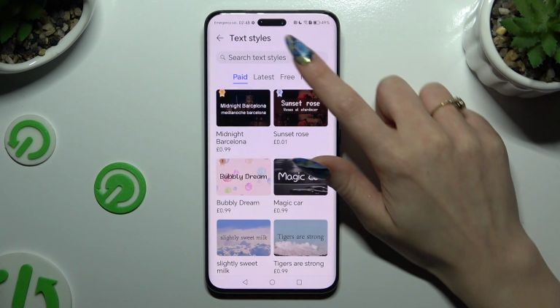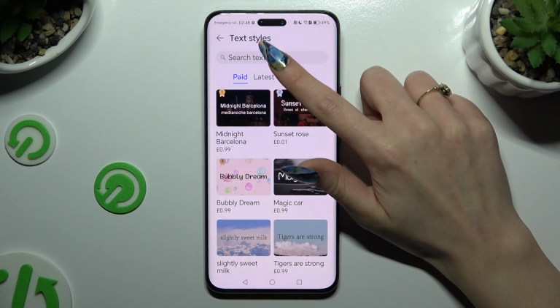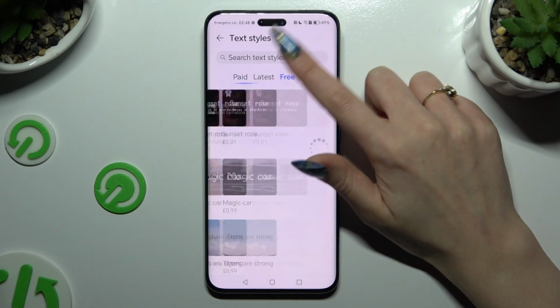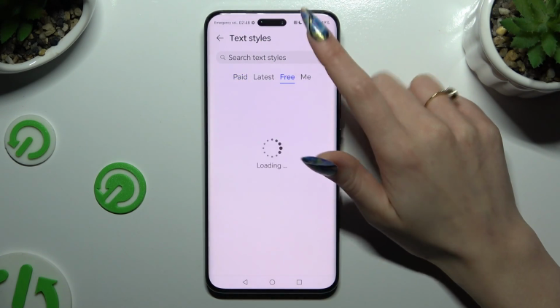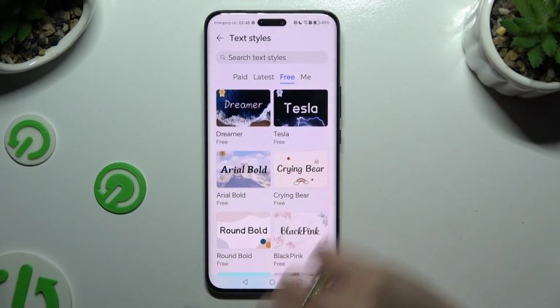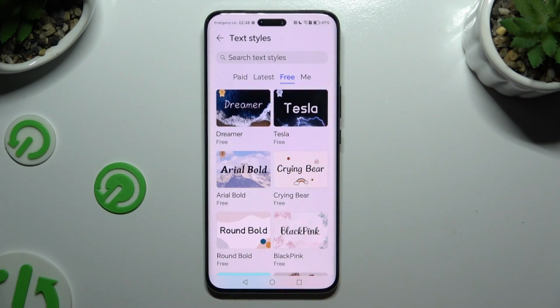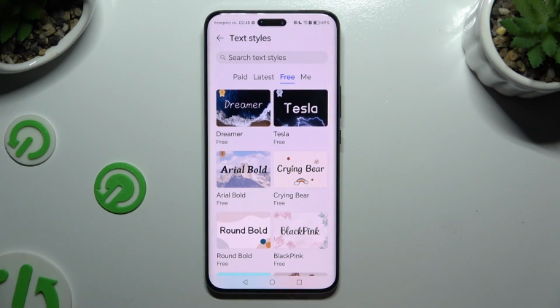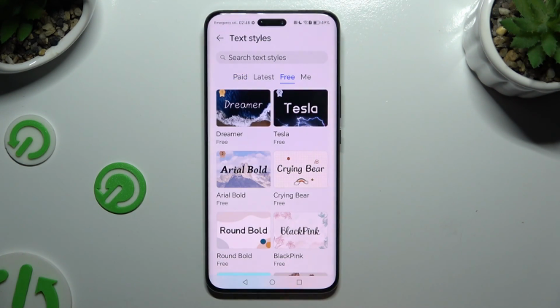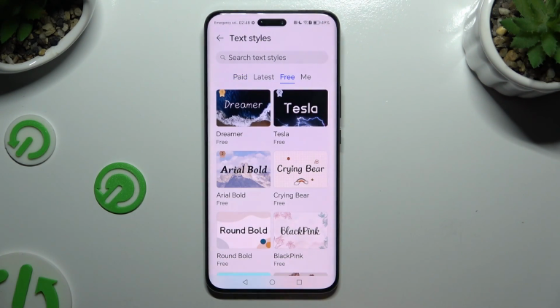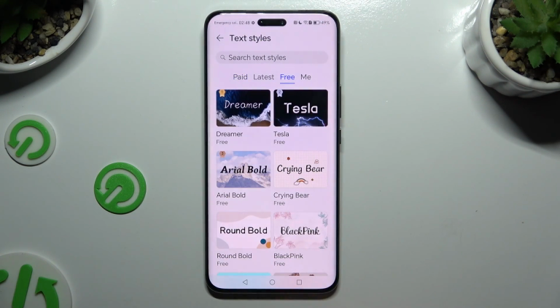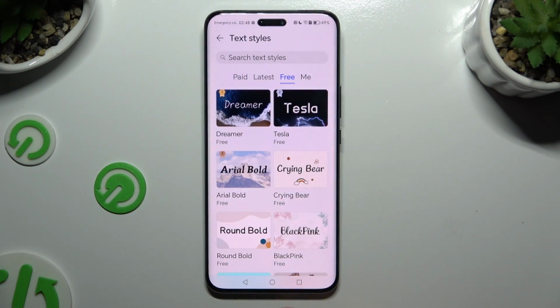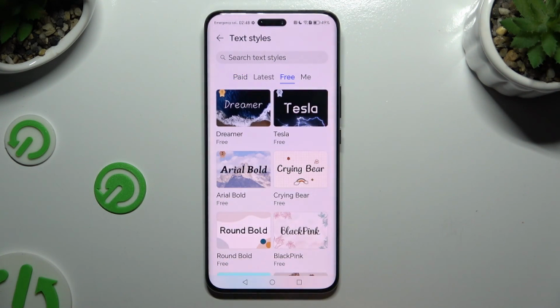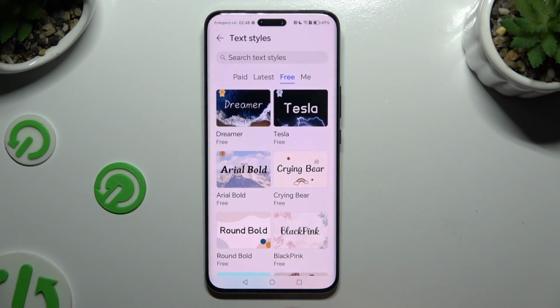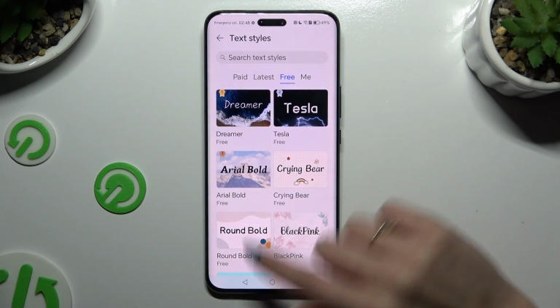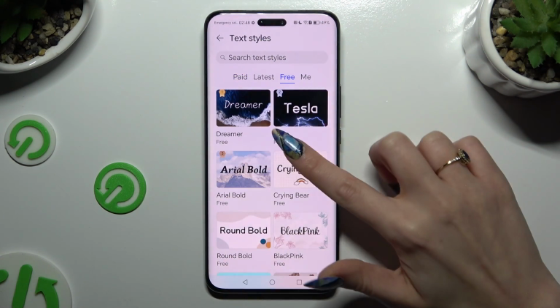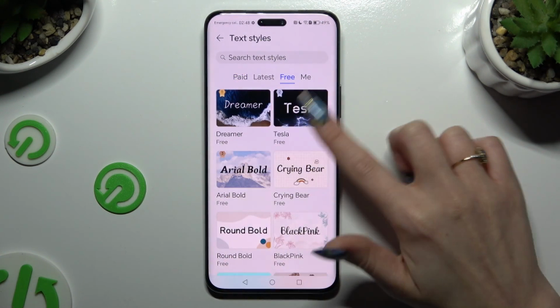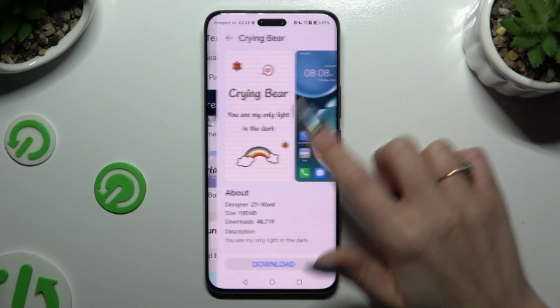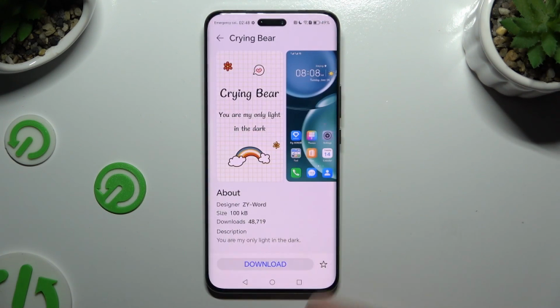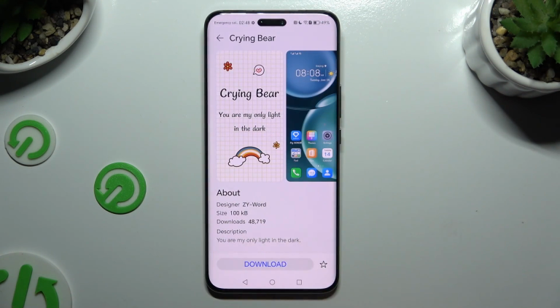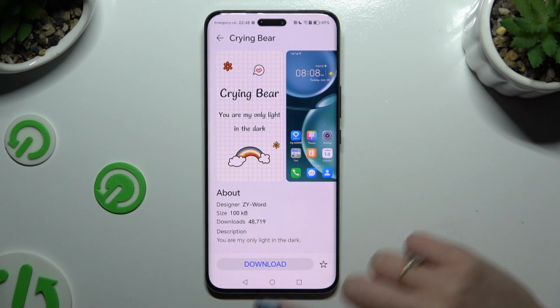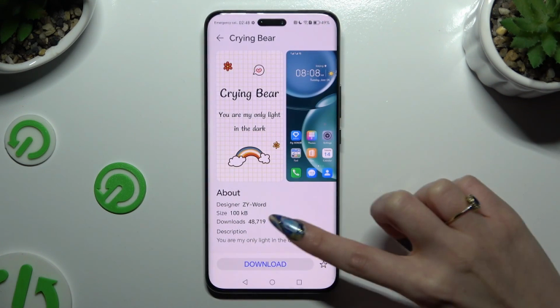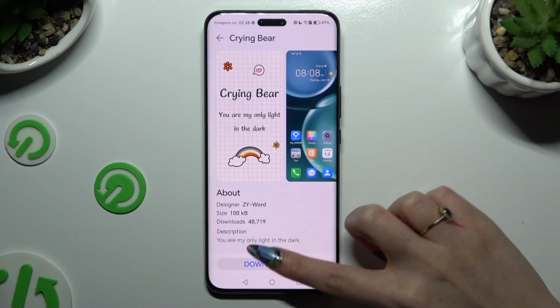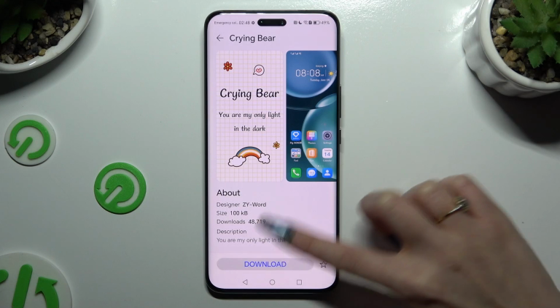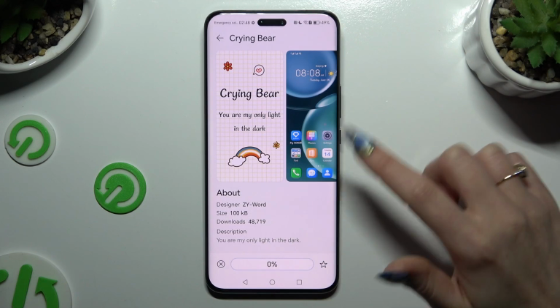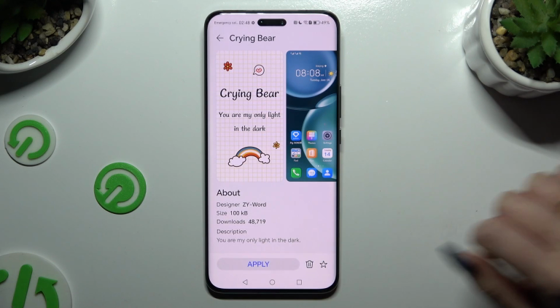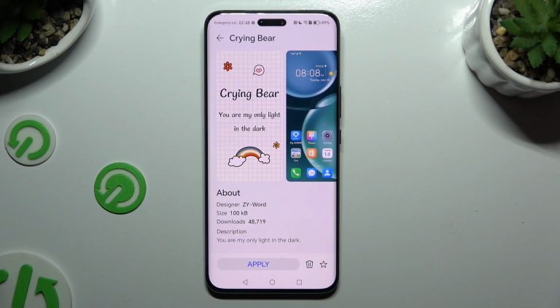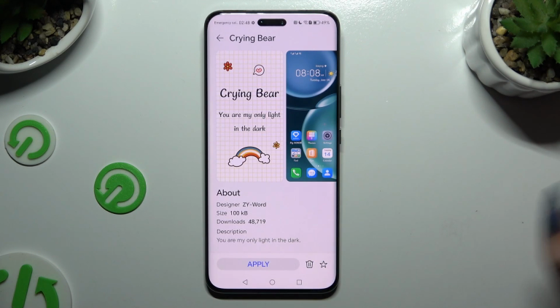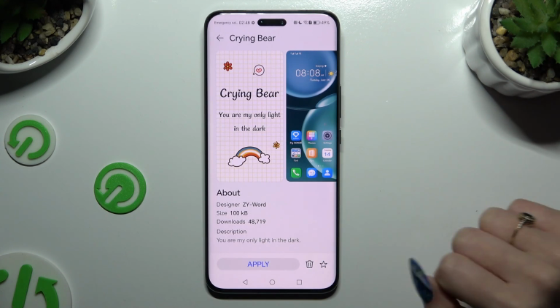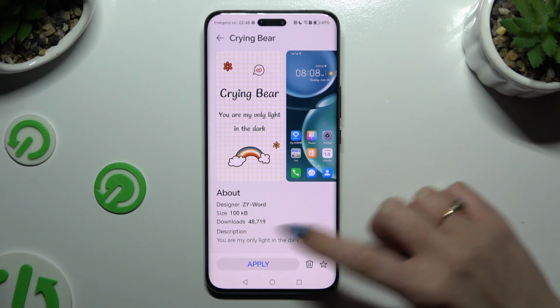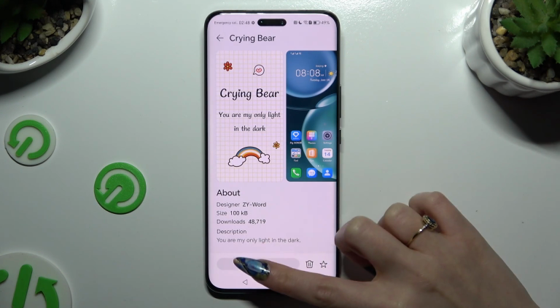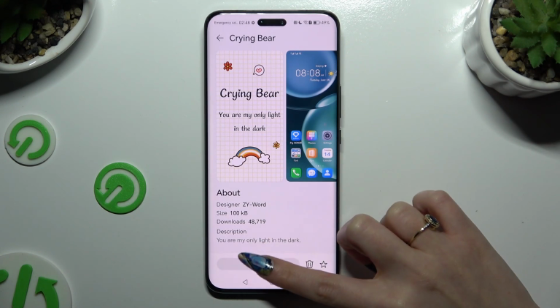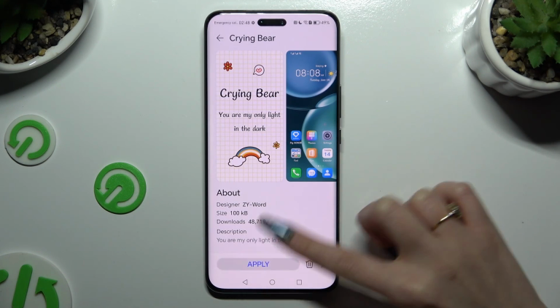After selecting a perfect style, click on it, select Download, and hit Apply.